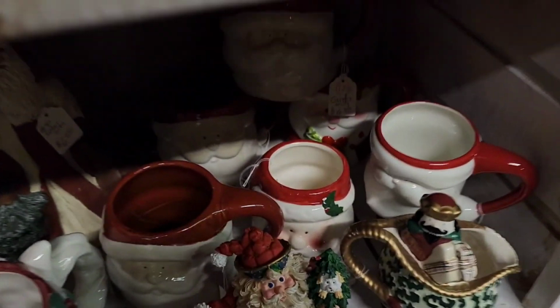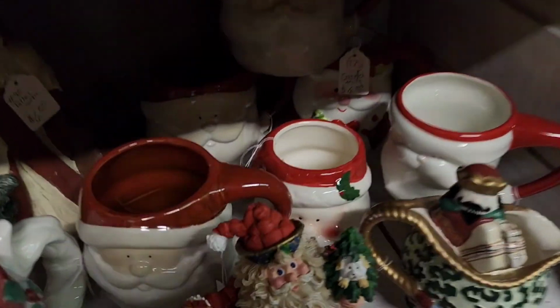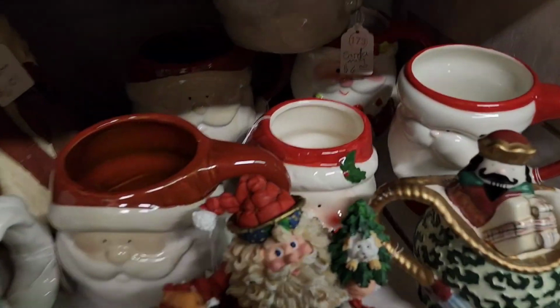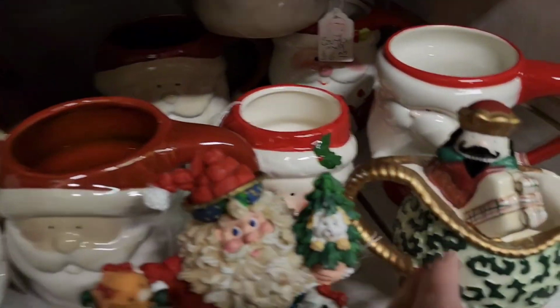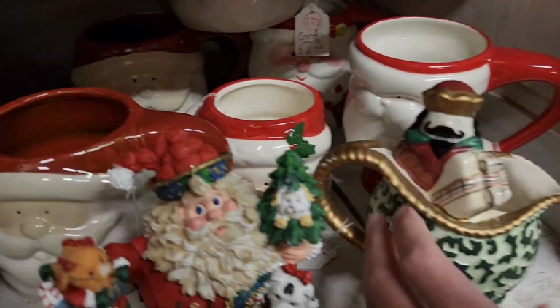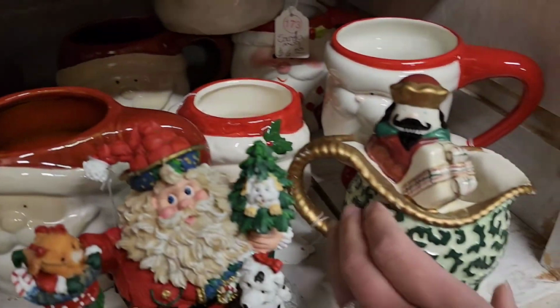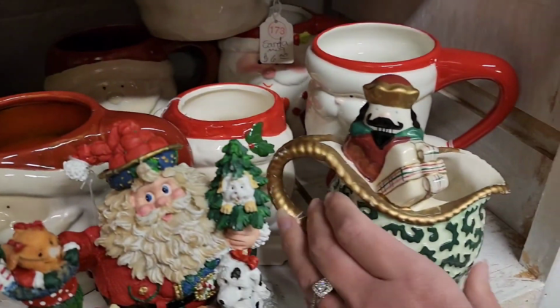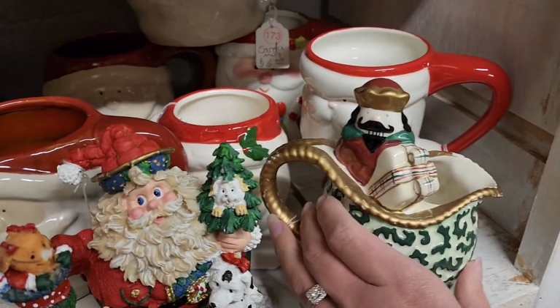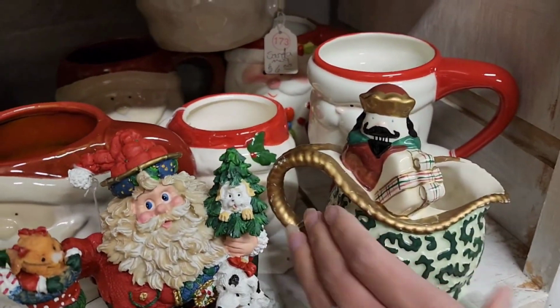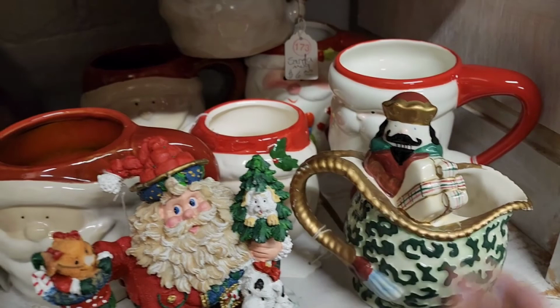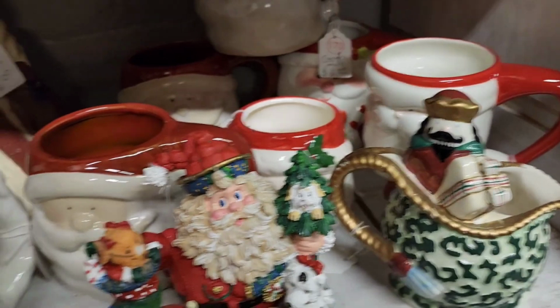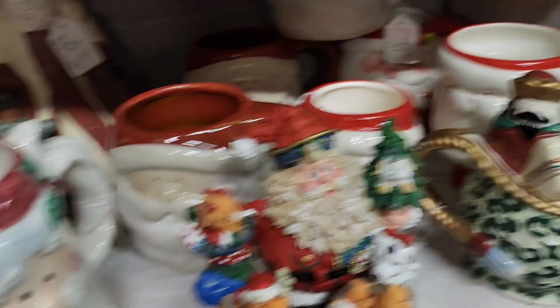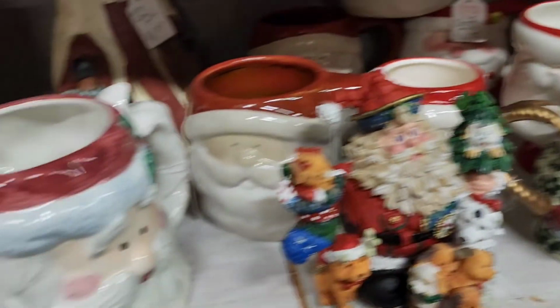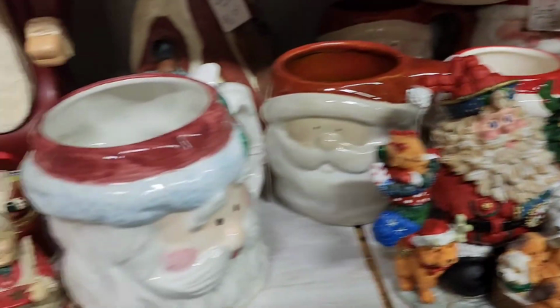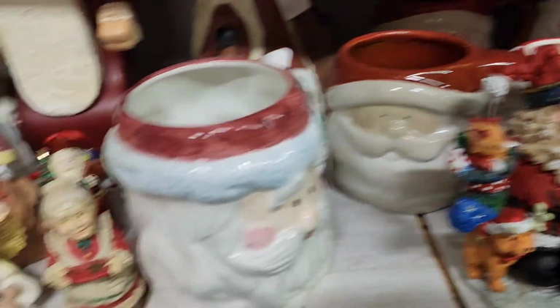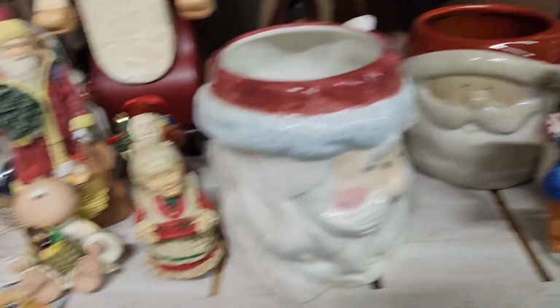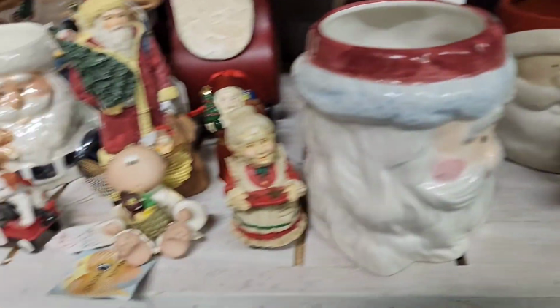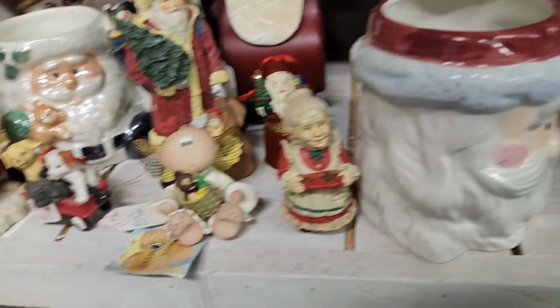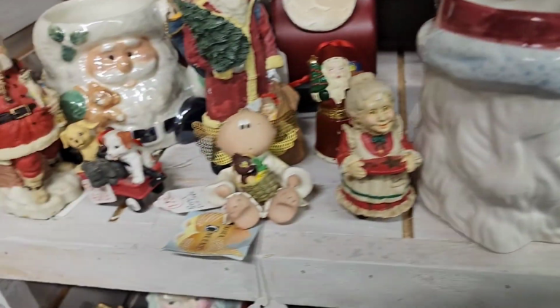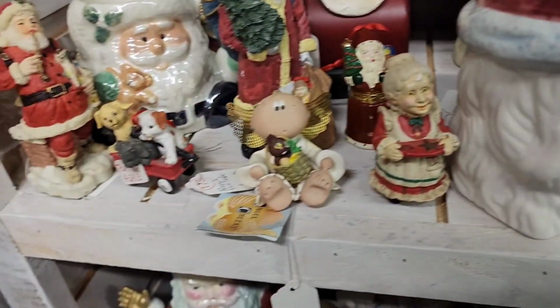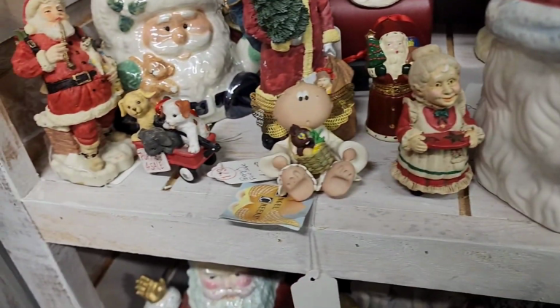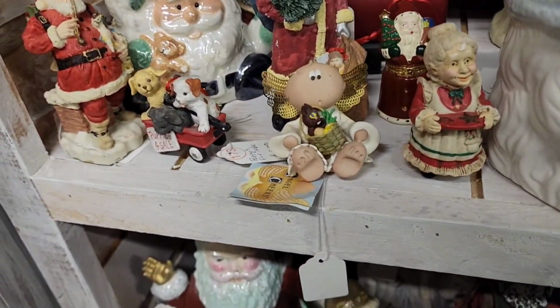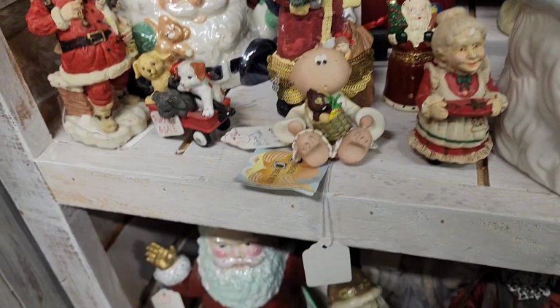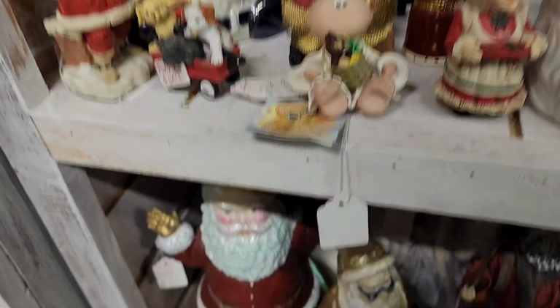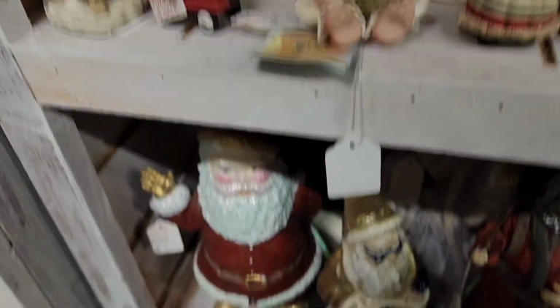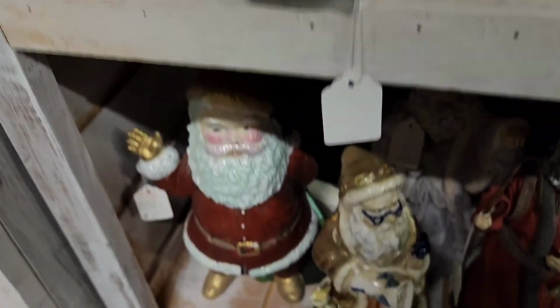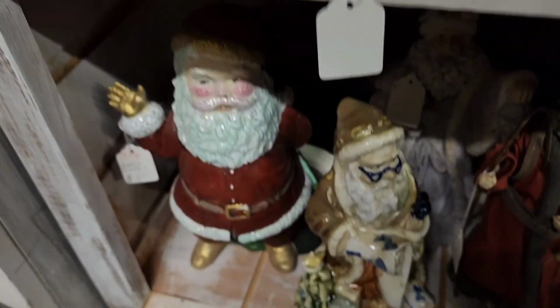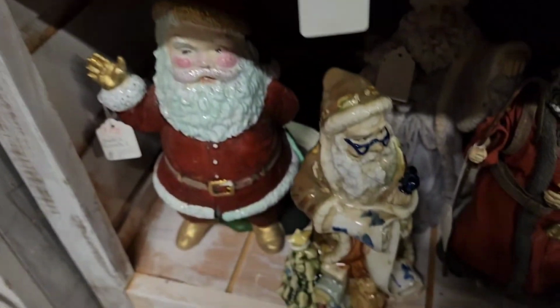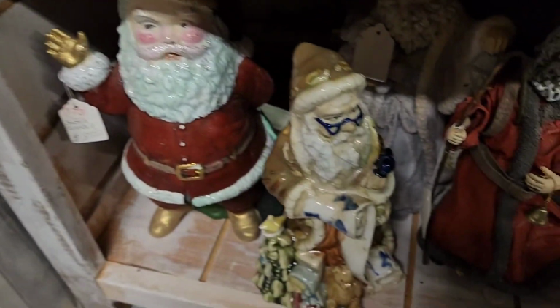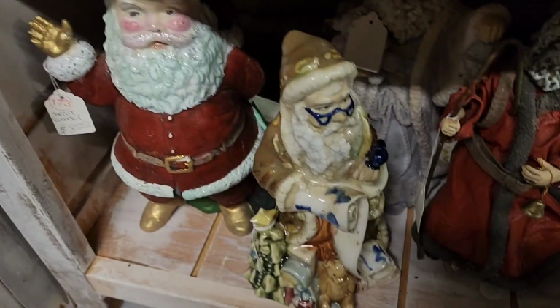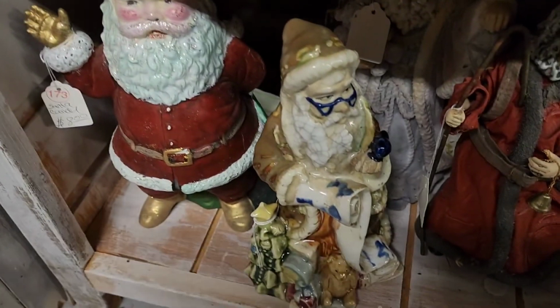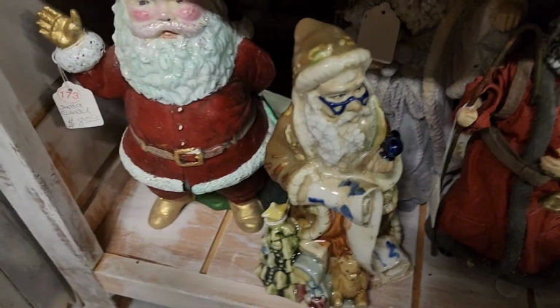I probably should have grabbed it because I know people like Christmas and people love their dogs.